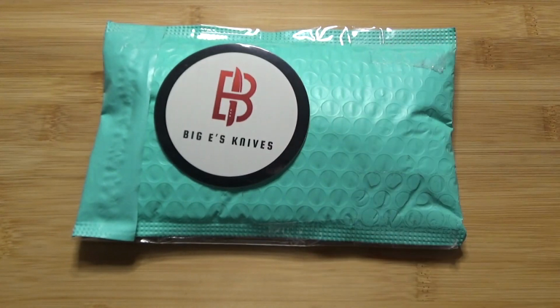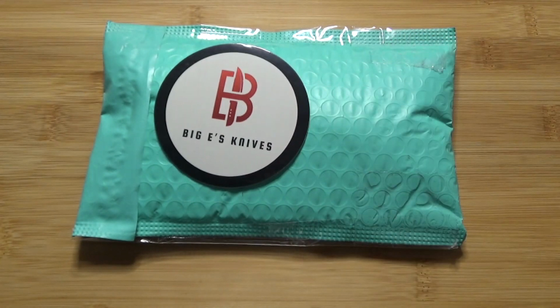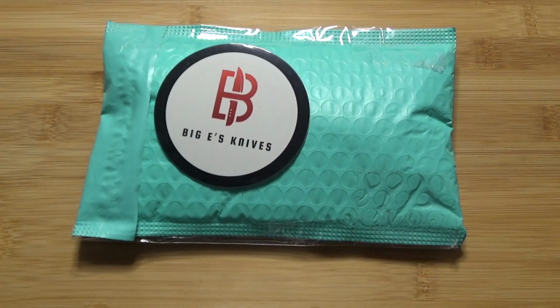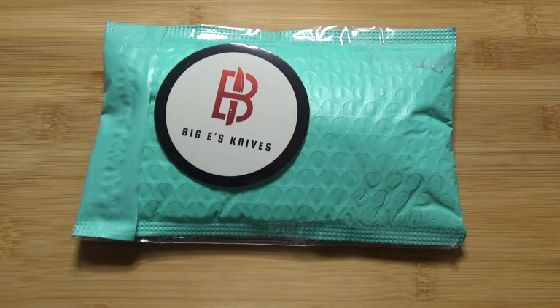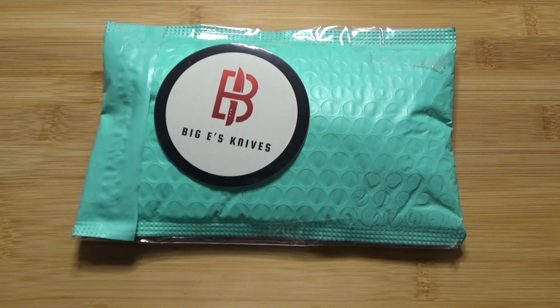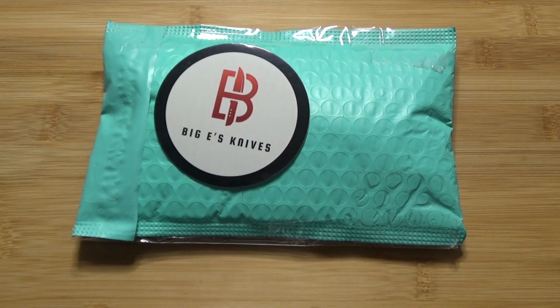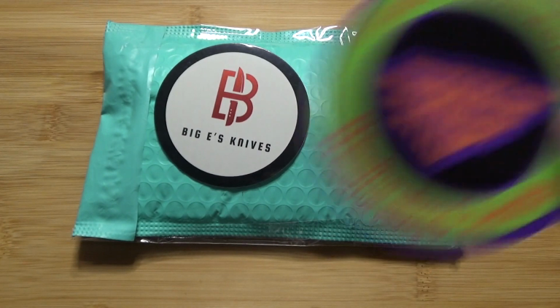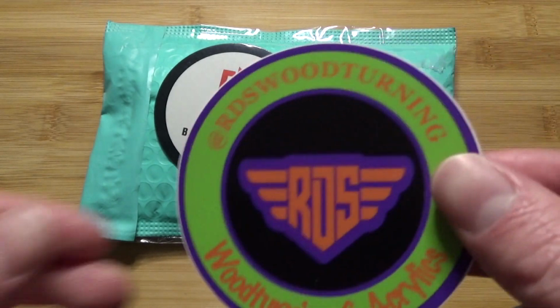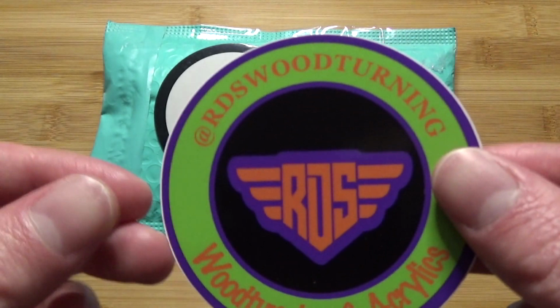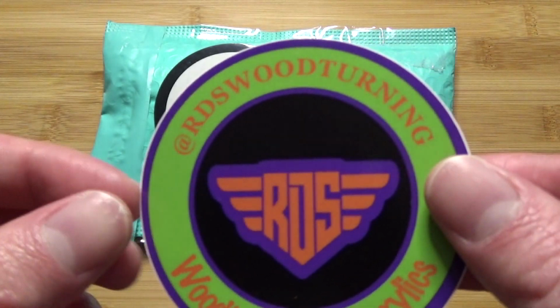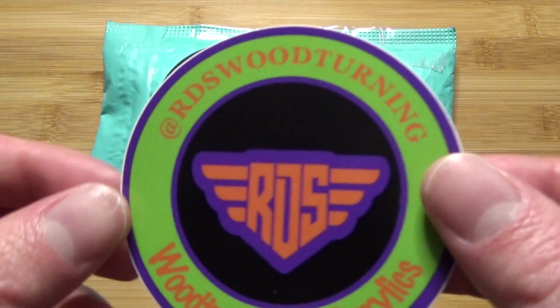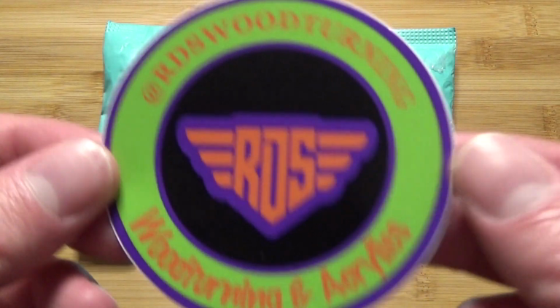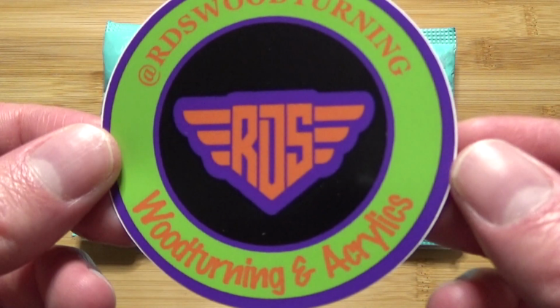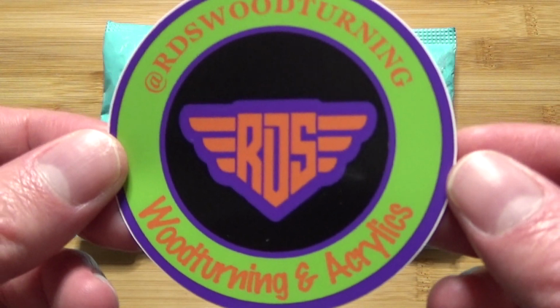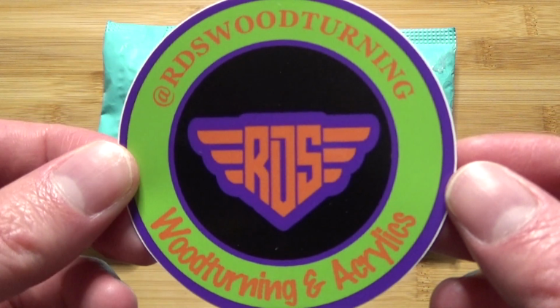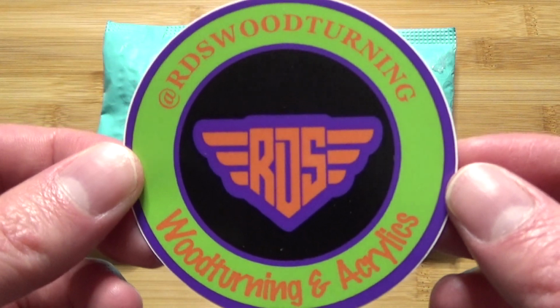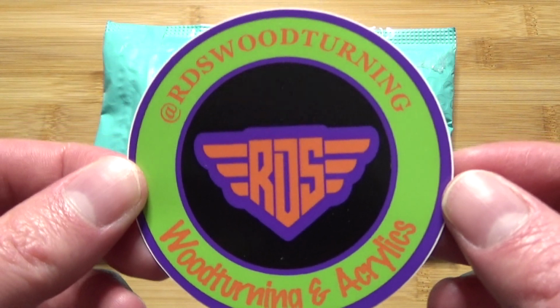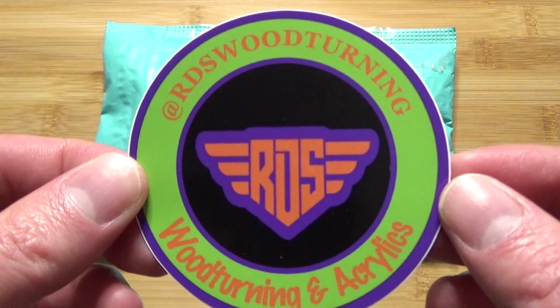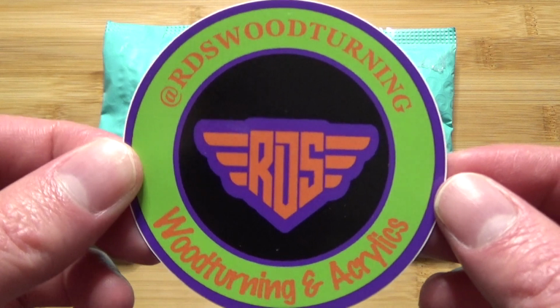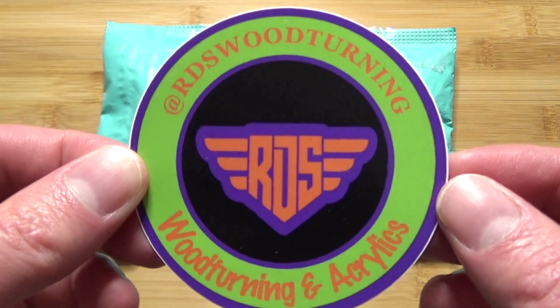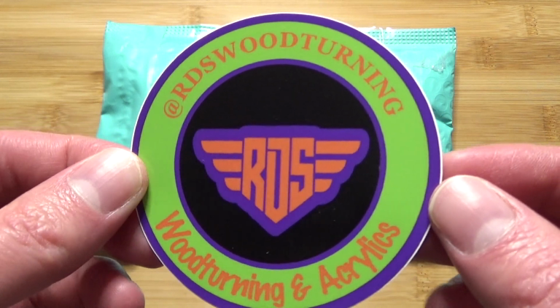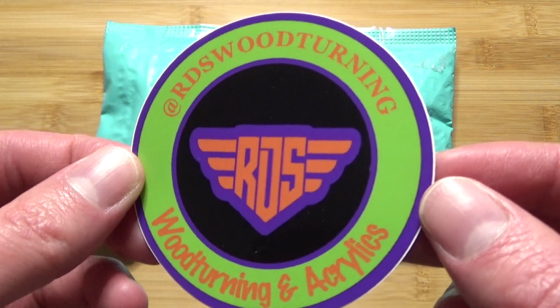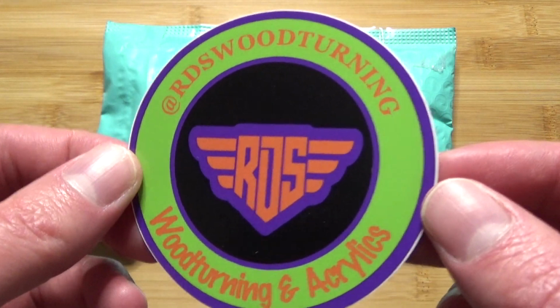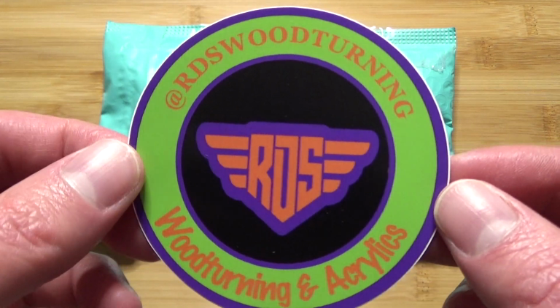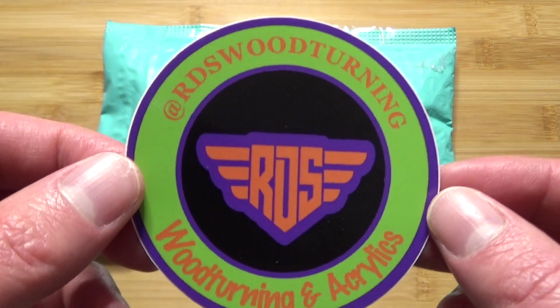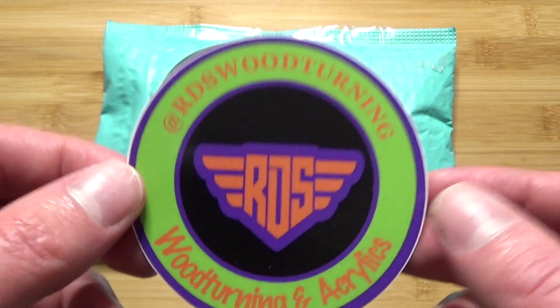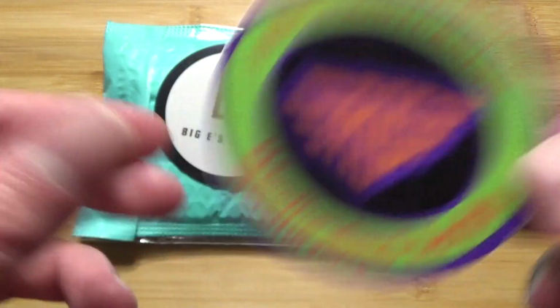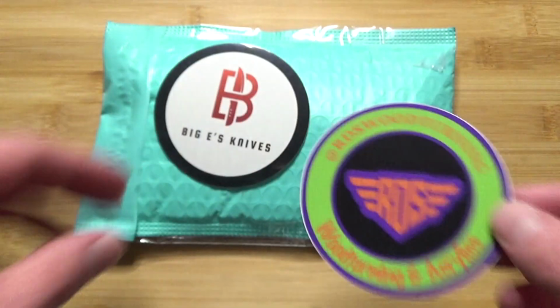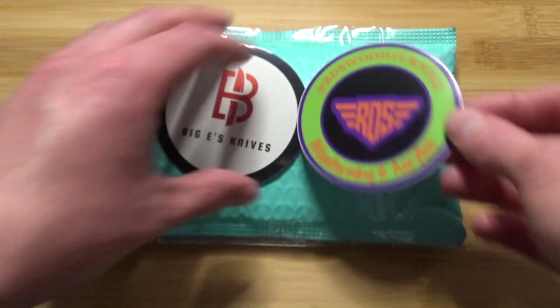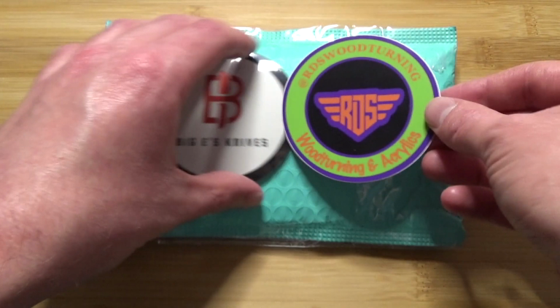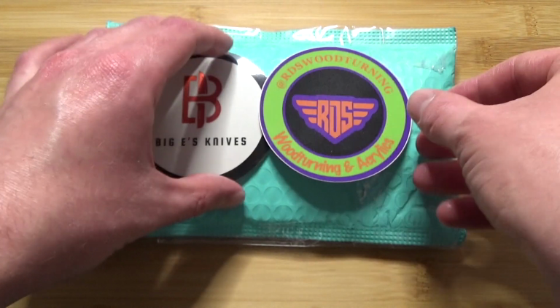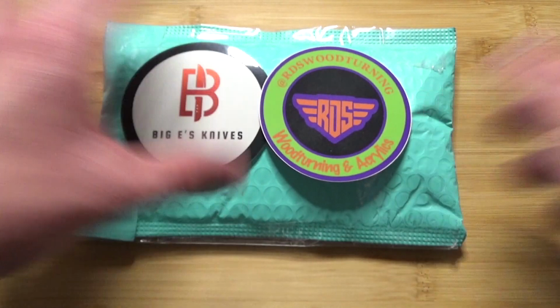And I also want to say thank you to RDS Woodturning and Acrylics for doing a sticker swap with me recently as well. Thank you for that.